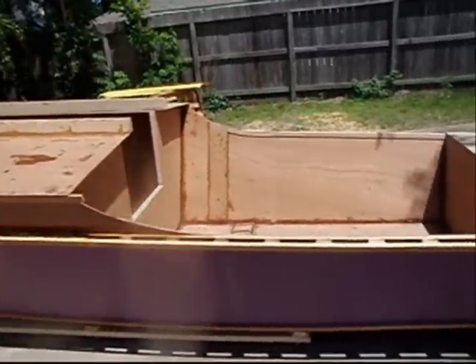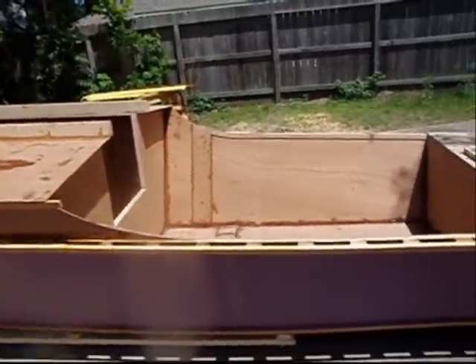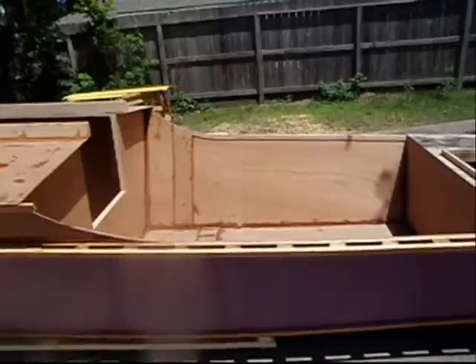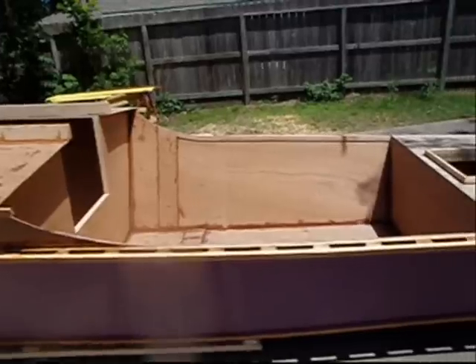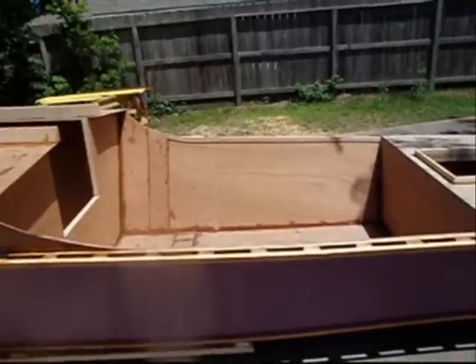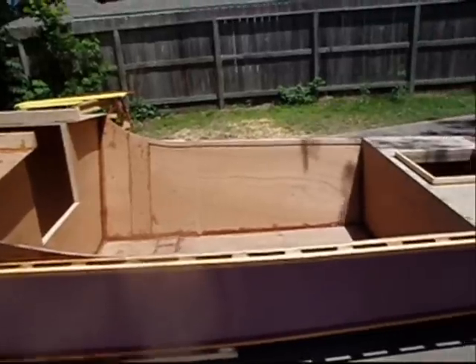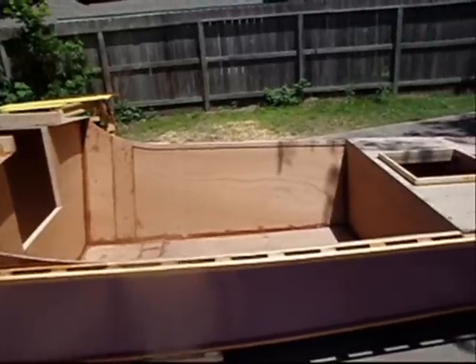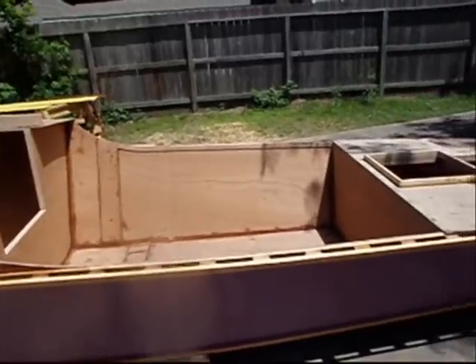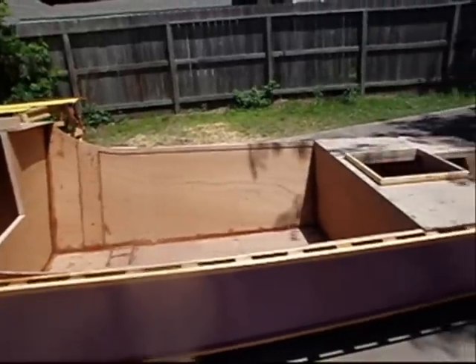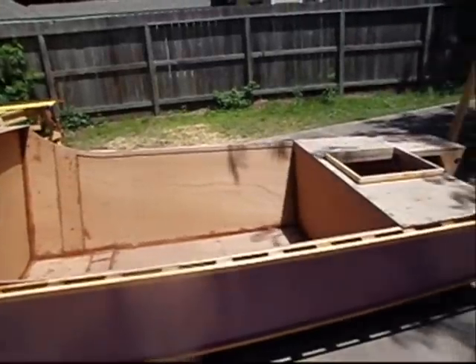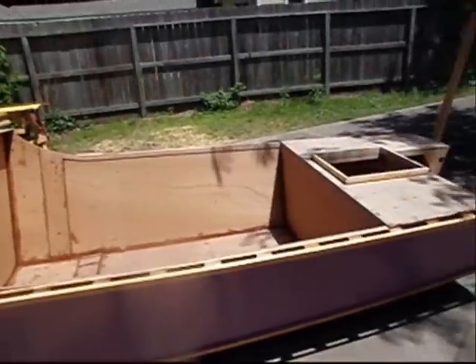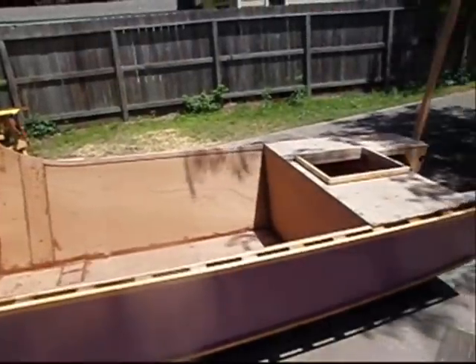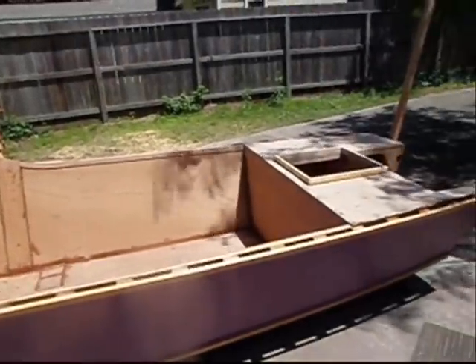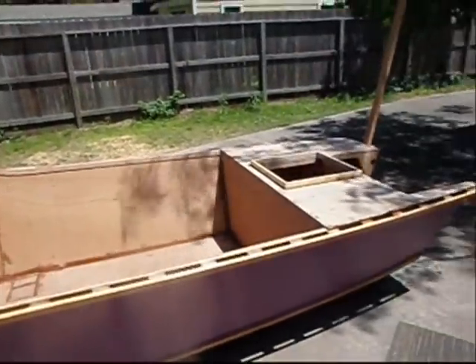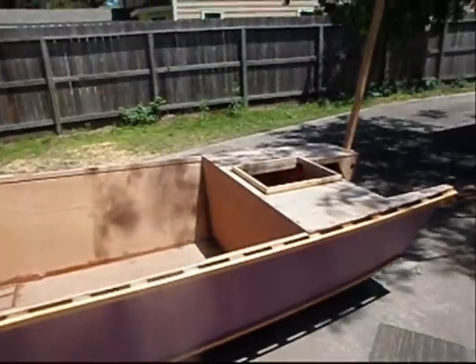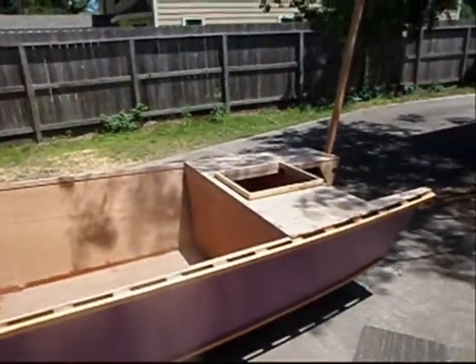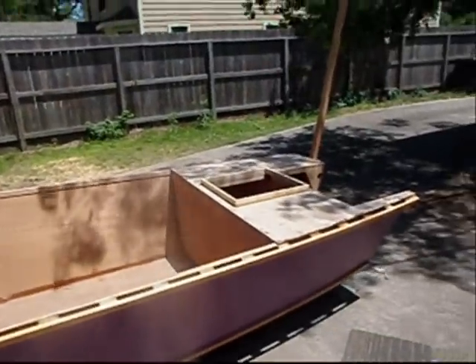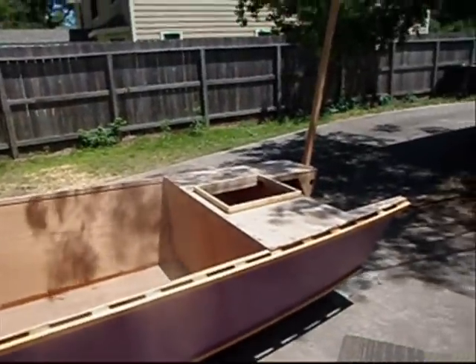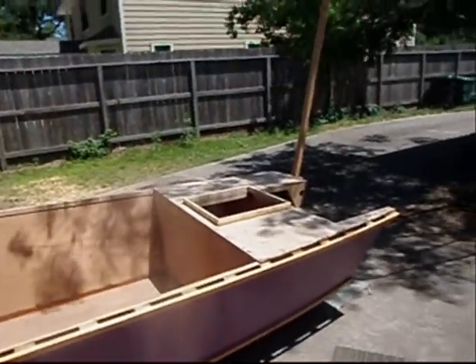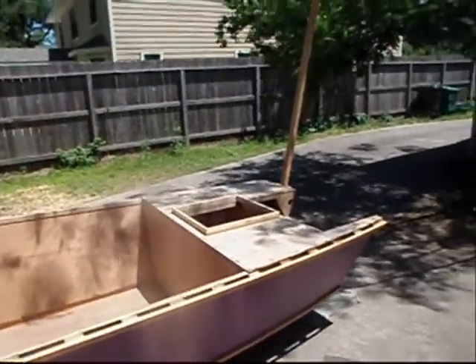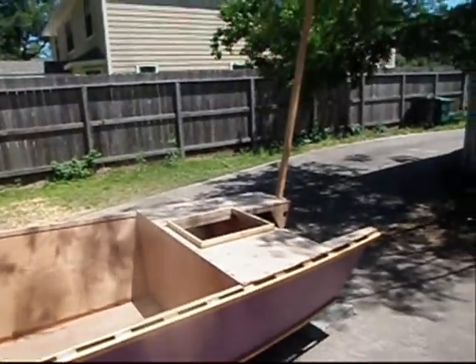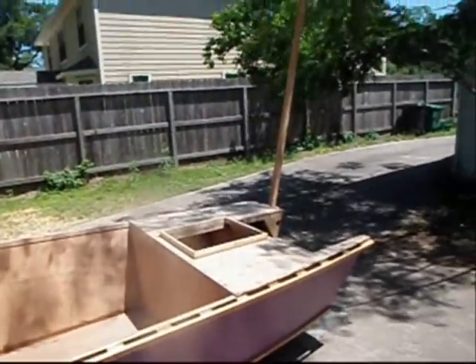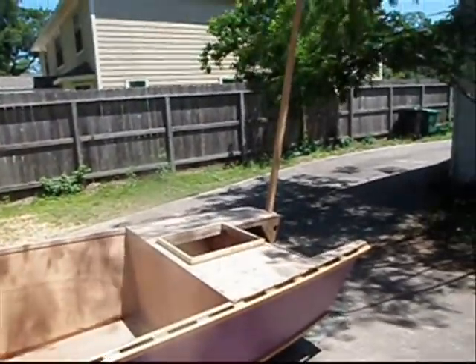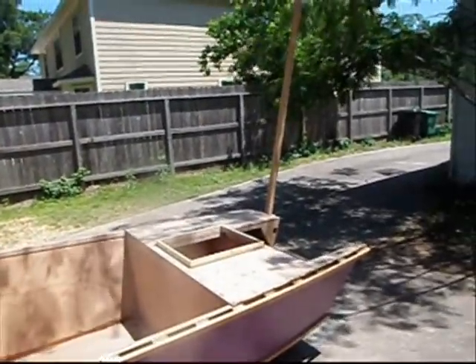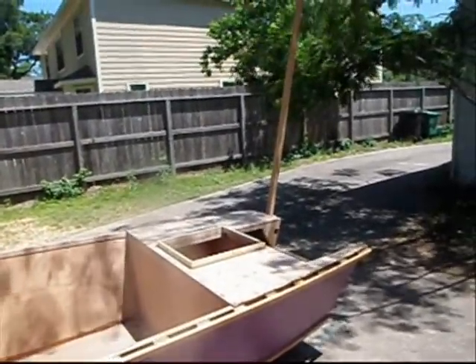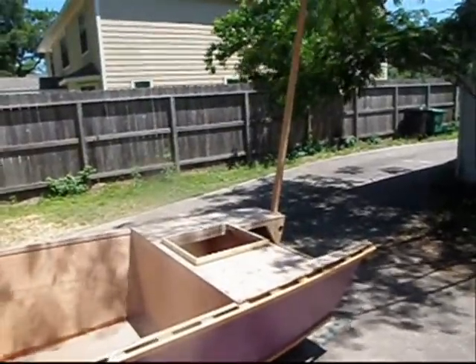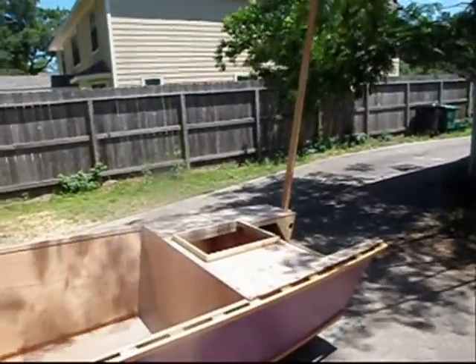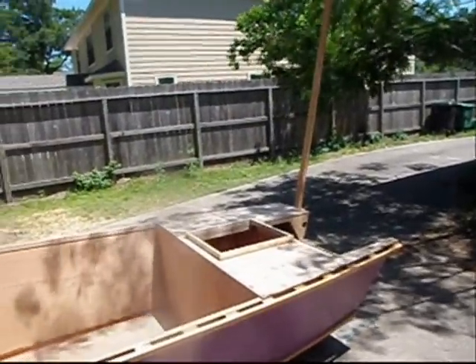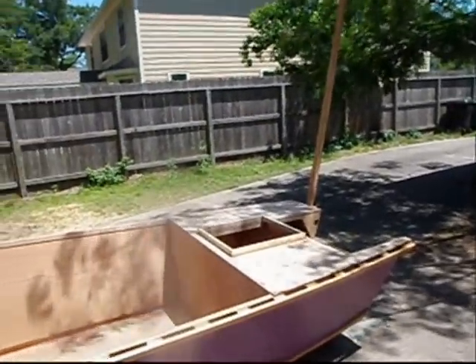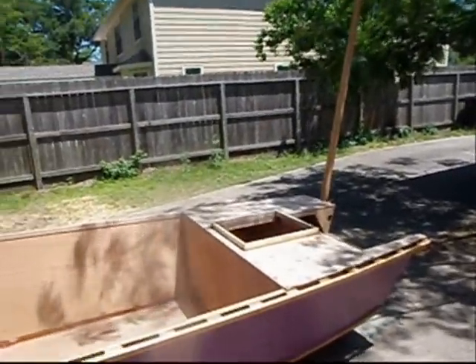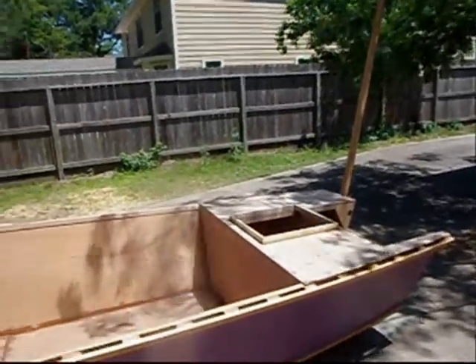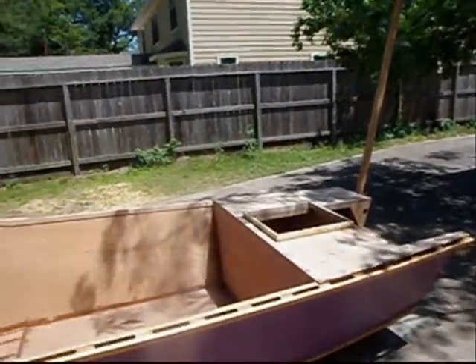Cockpit's a little over six feet long. It'll be long enough for me to sleep in. My wife will probably sleep inside.